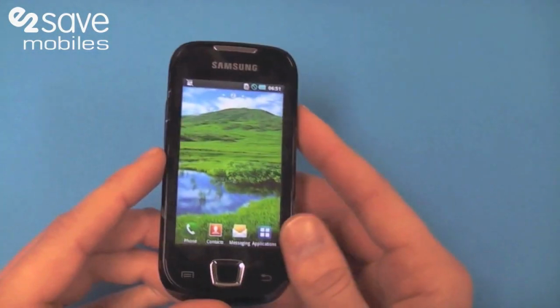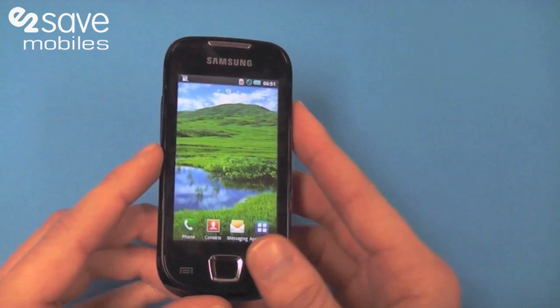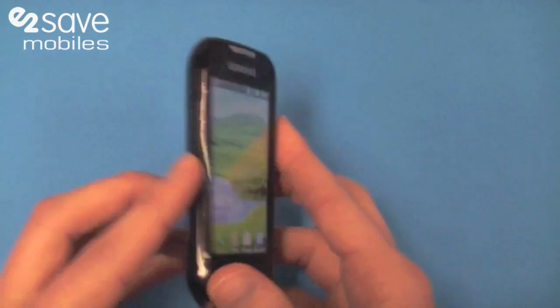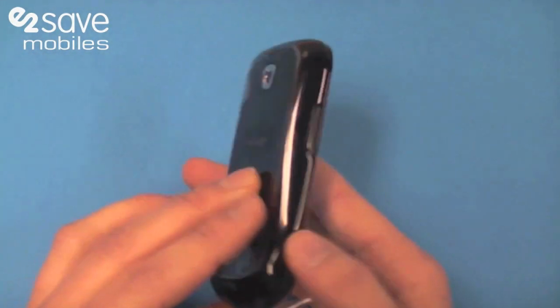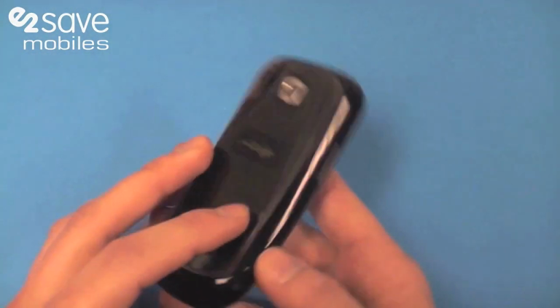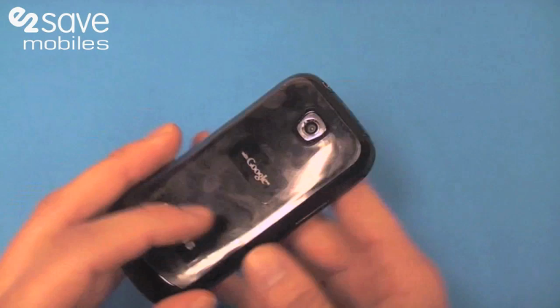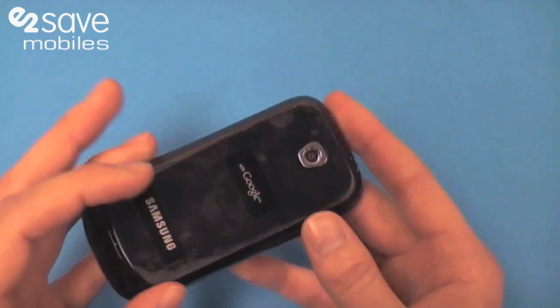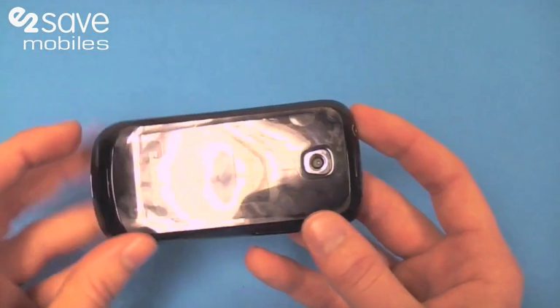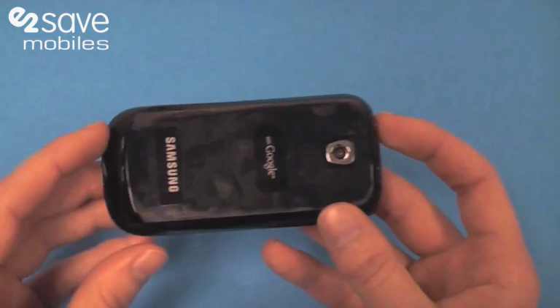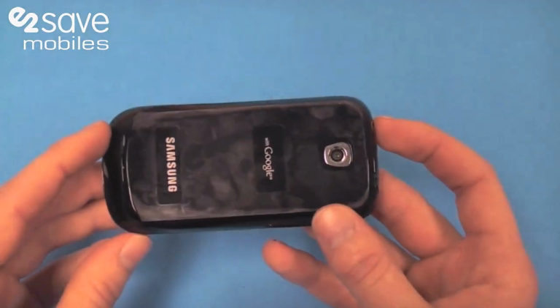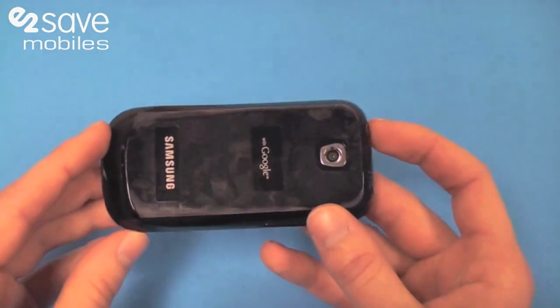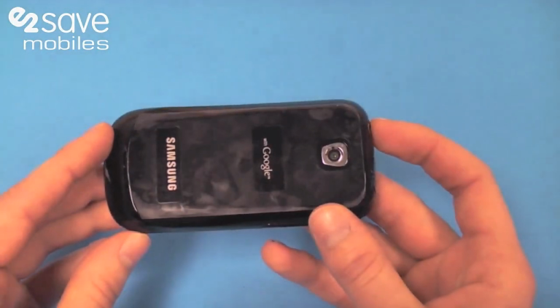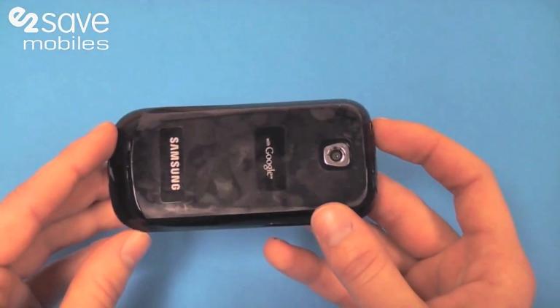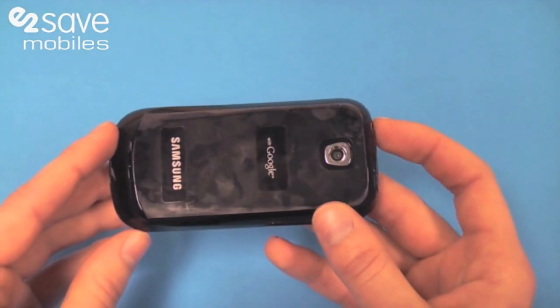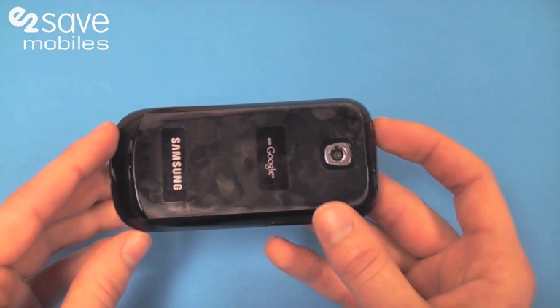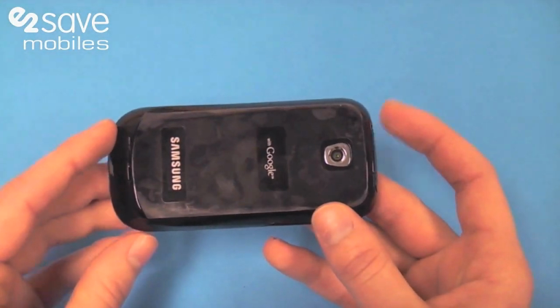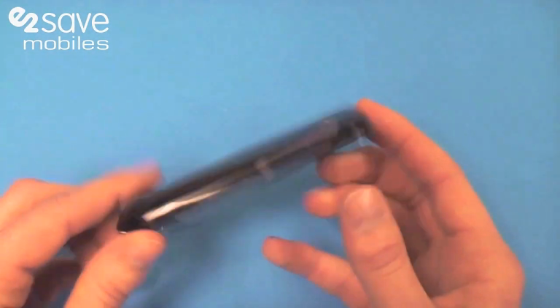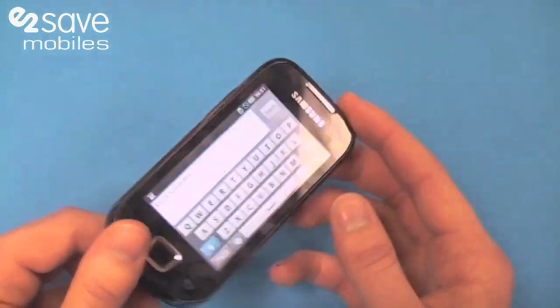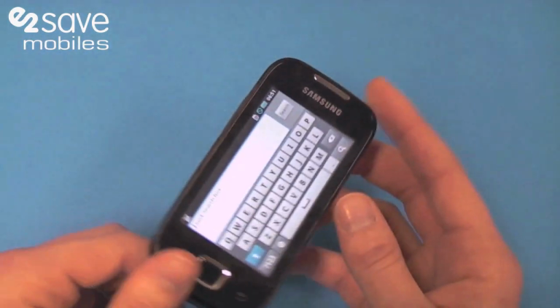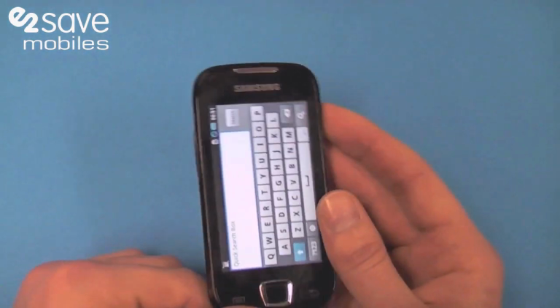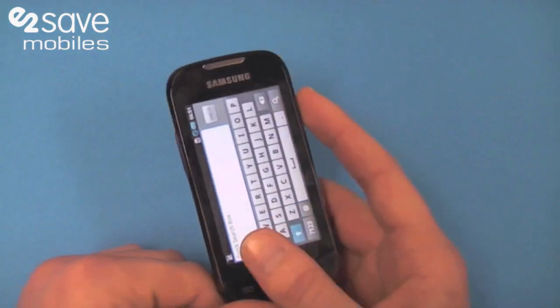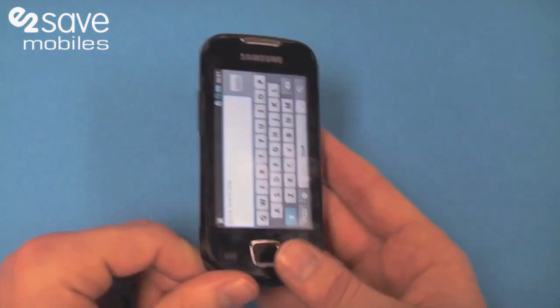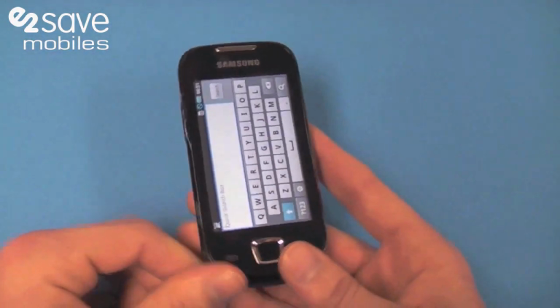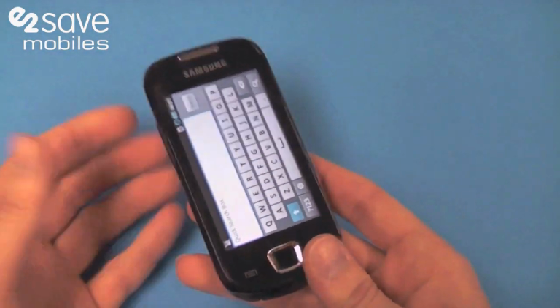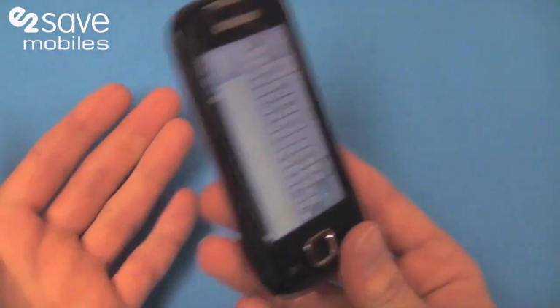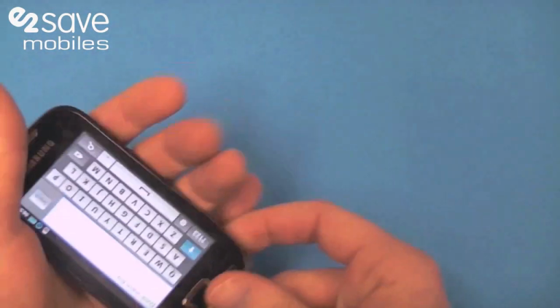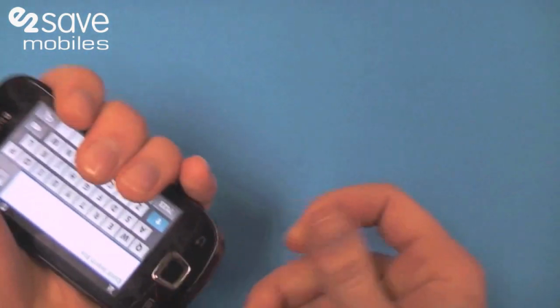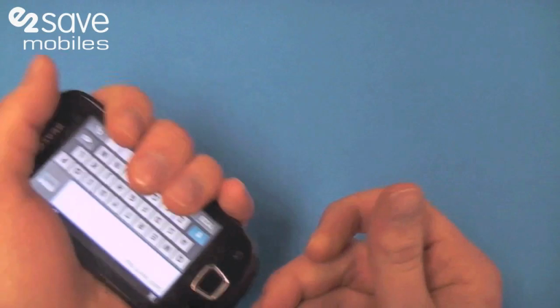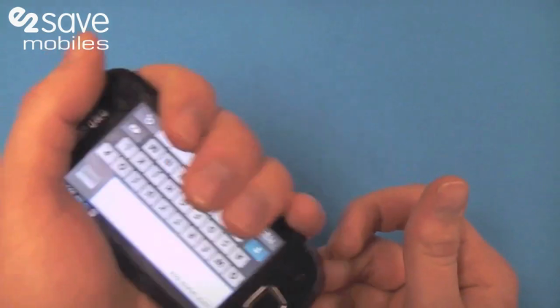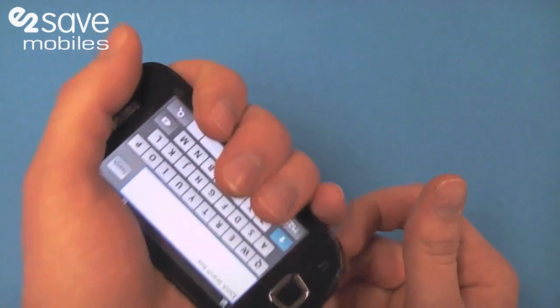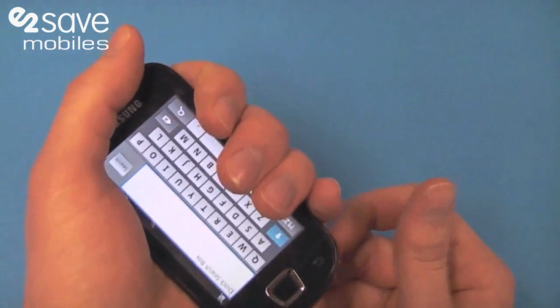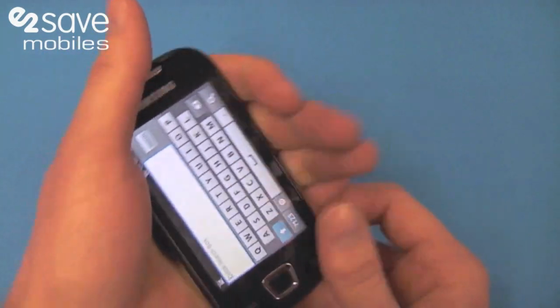Weight-wise, we're looking at 109 grams, so it's nice and compact and in your hand it's pretty safe.